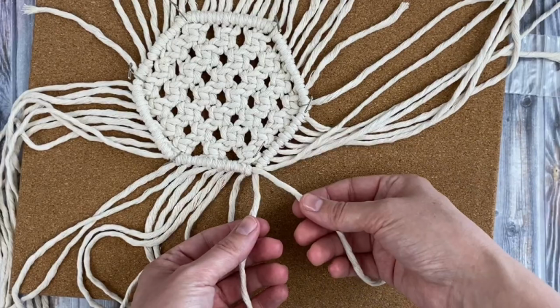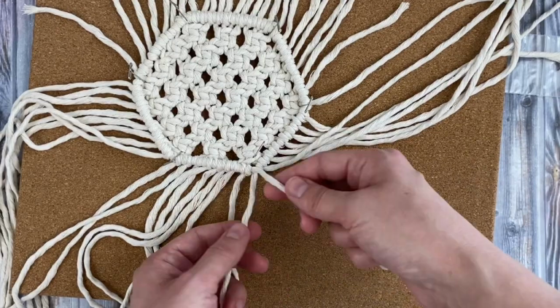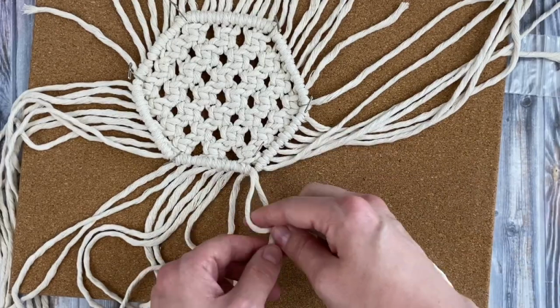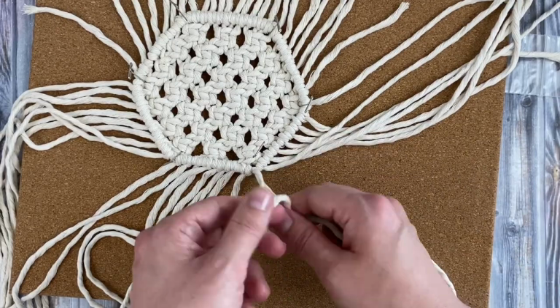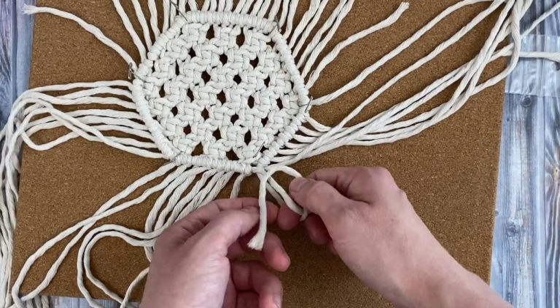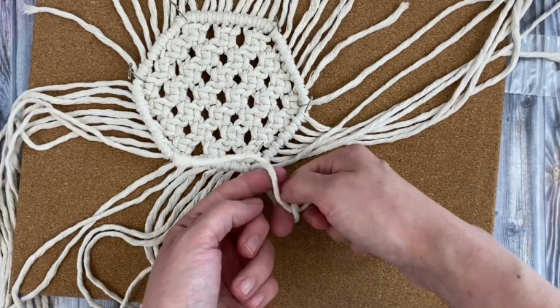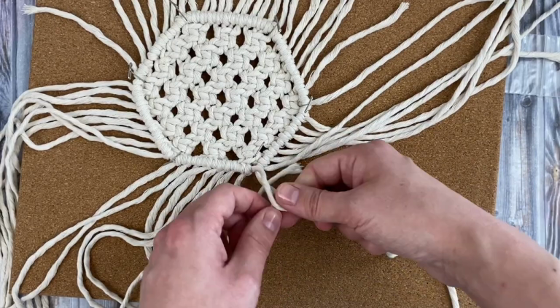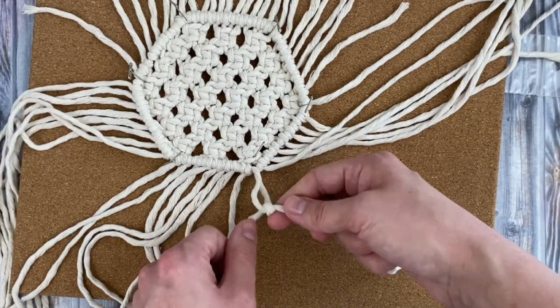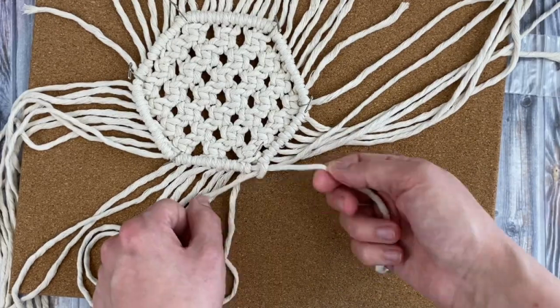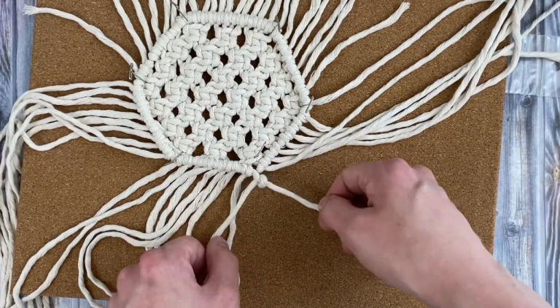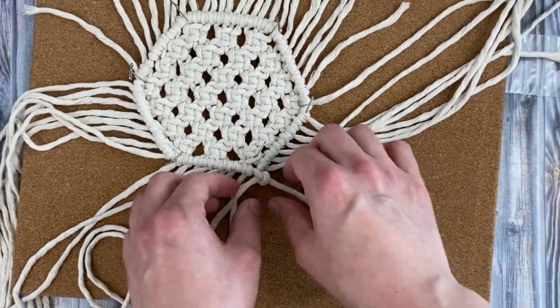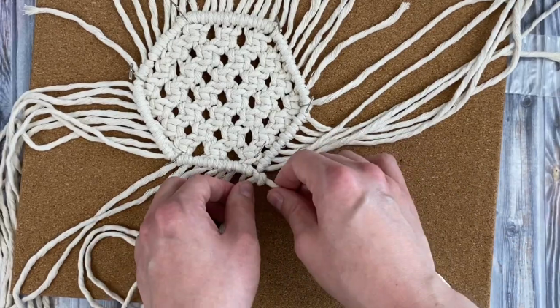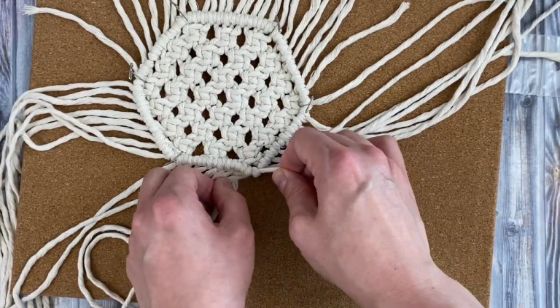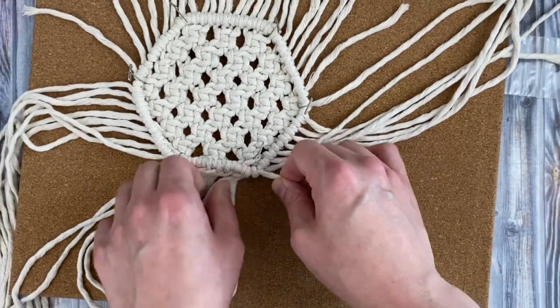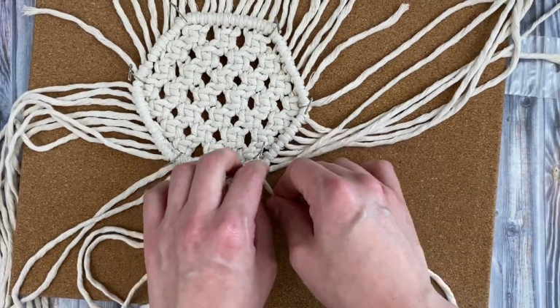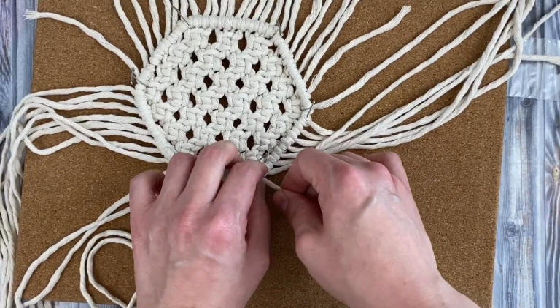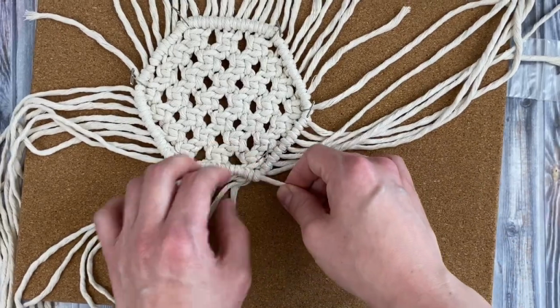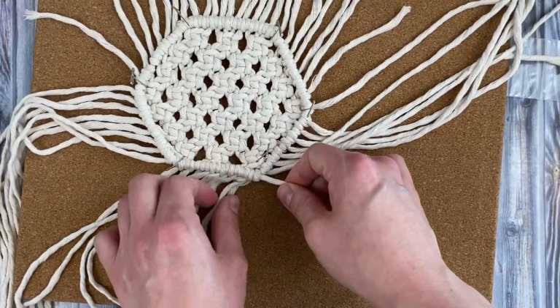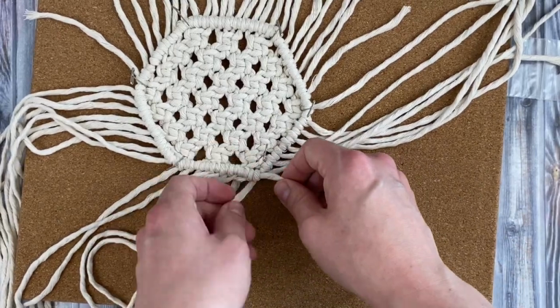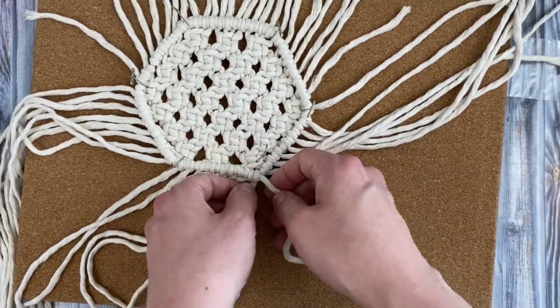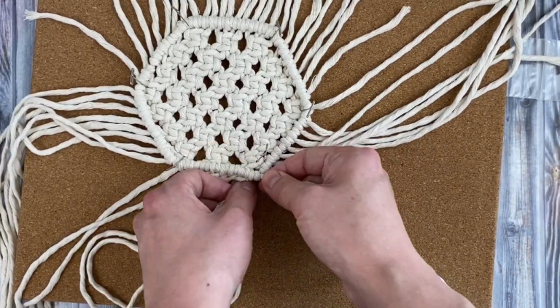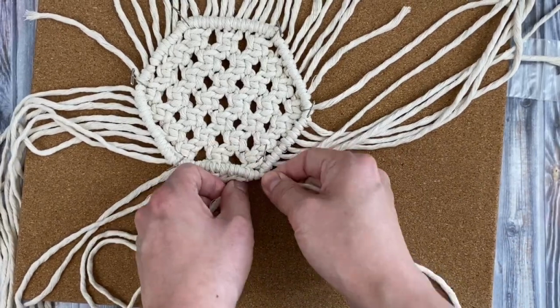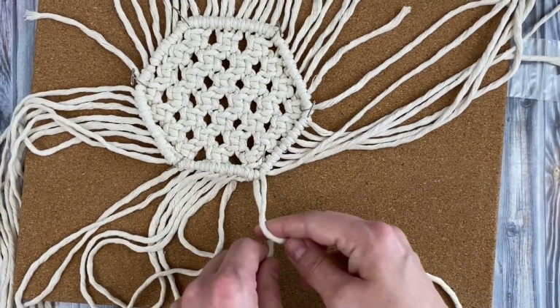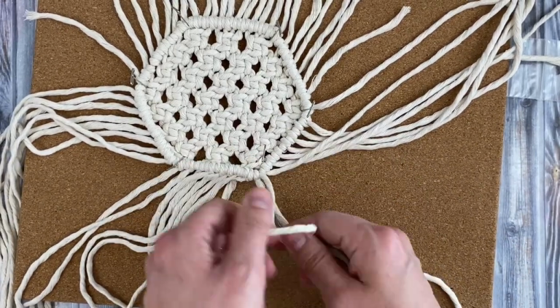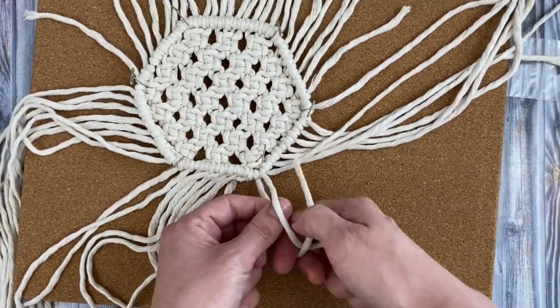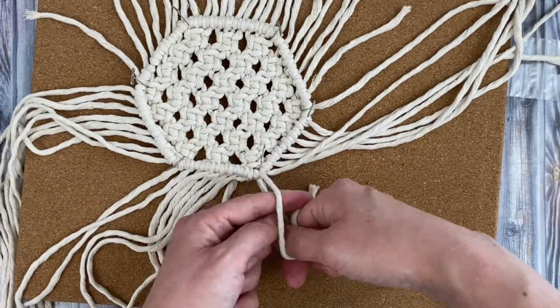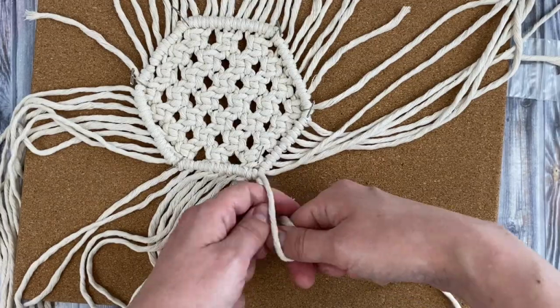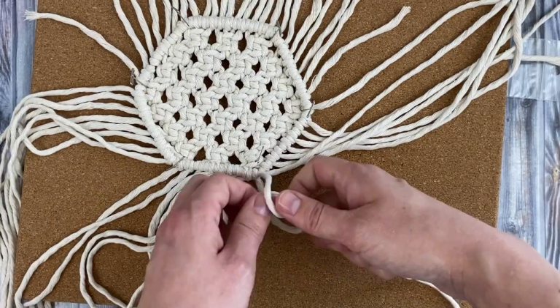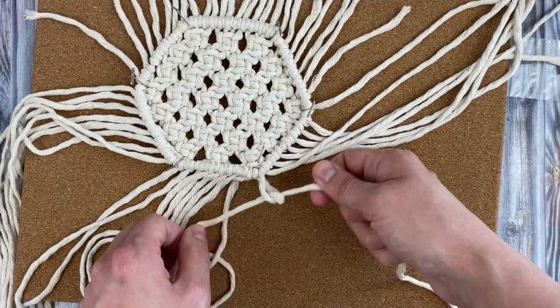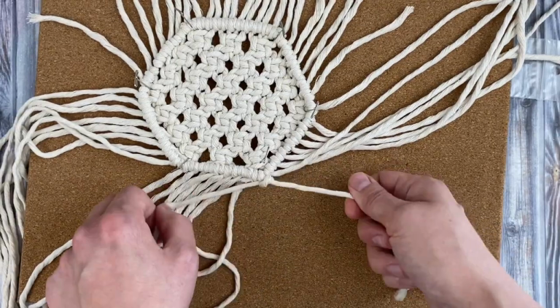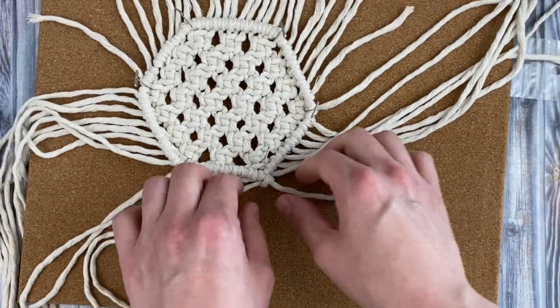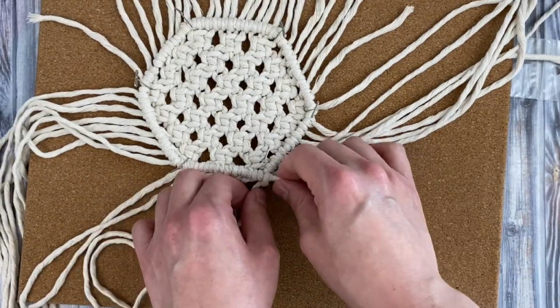Tie one last double half hitch knot using the left cord as the filler cord to finish it off.